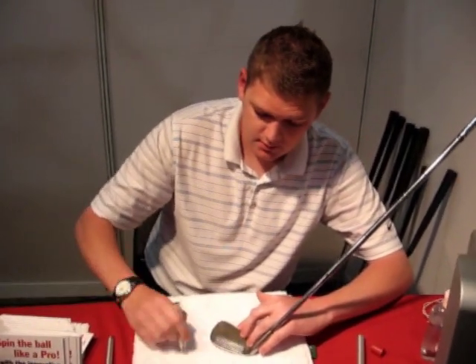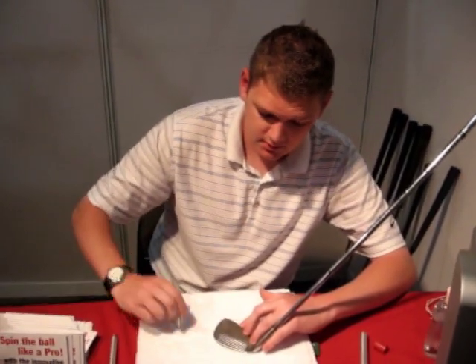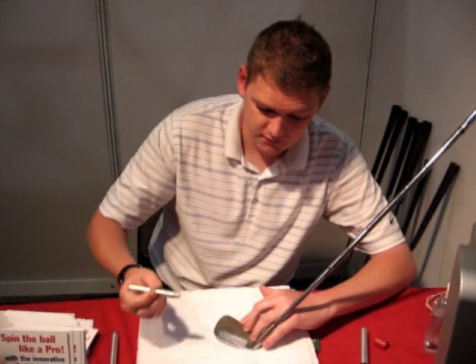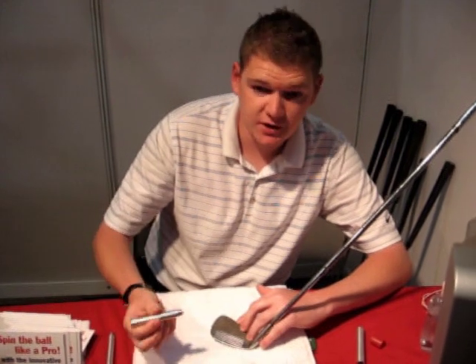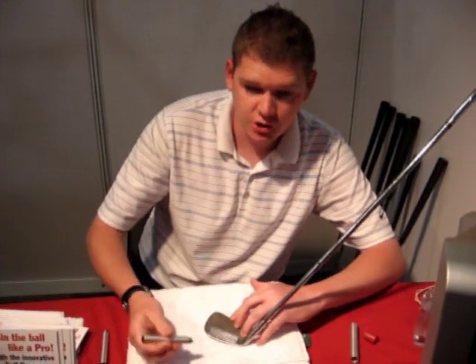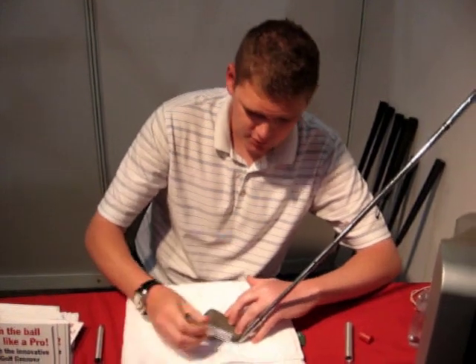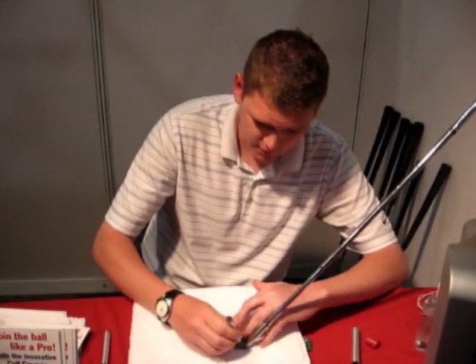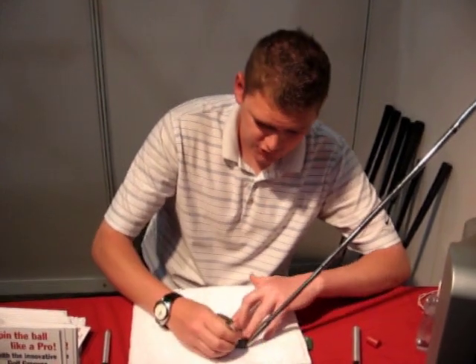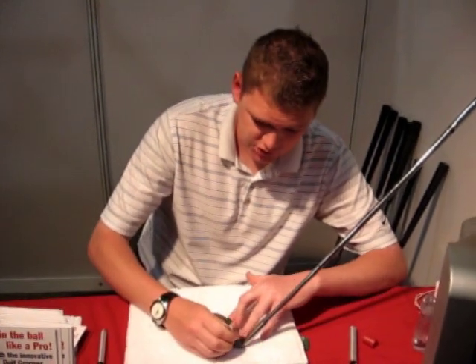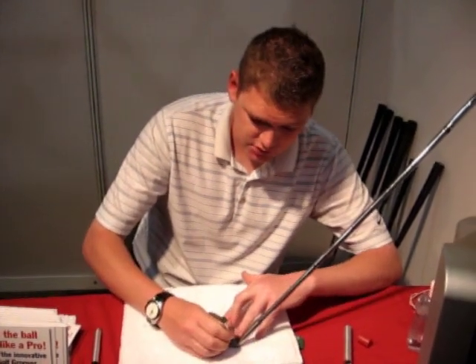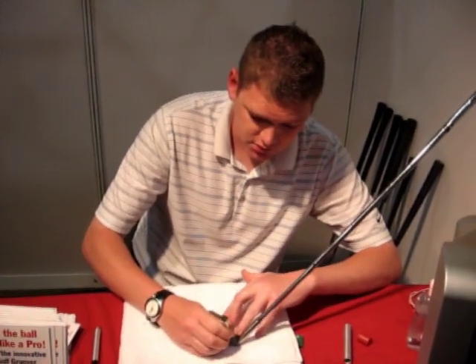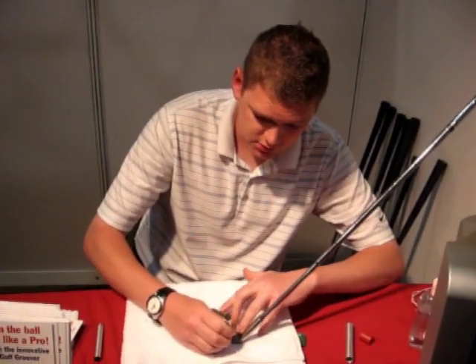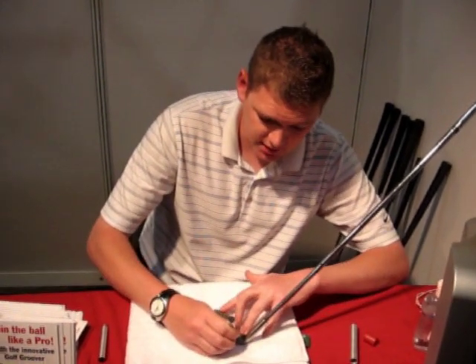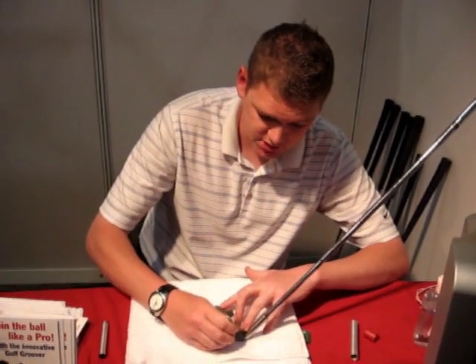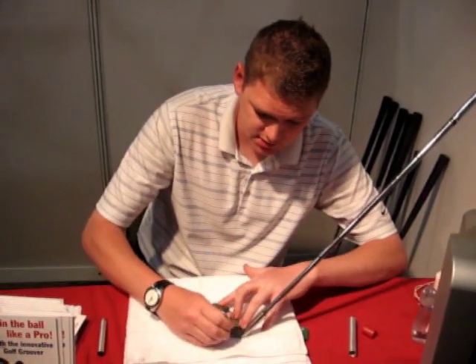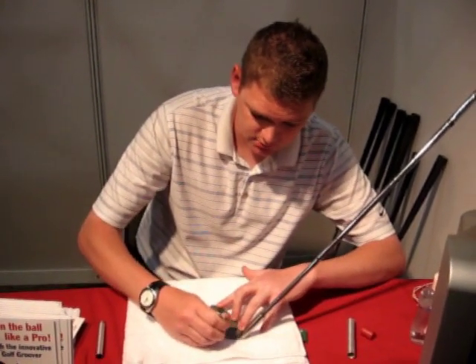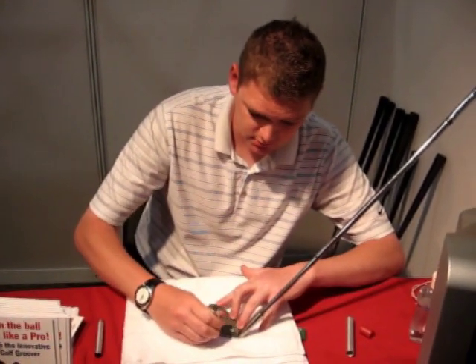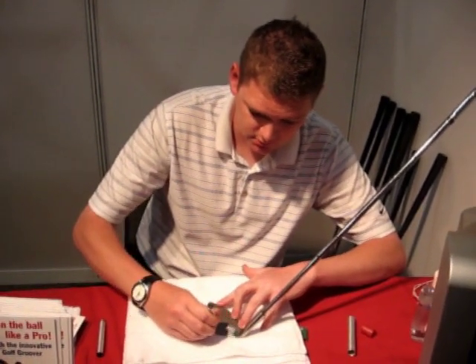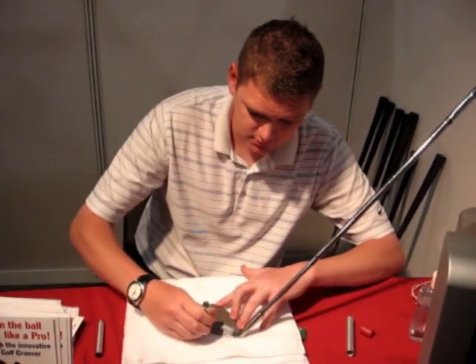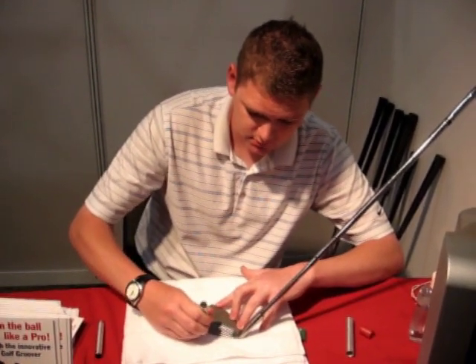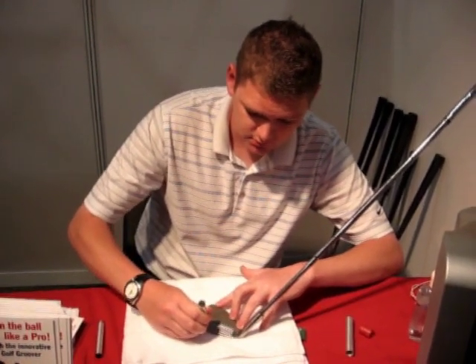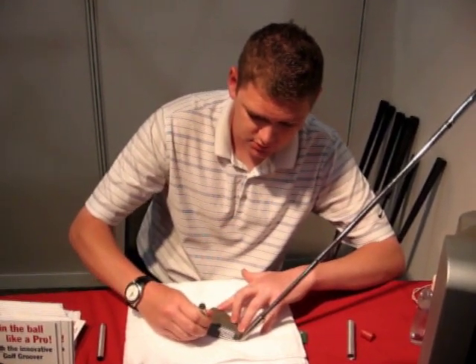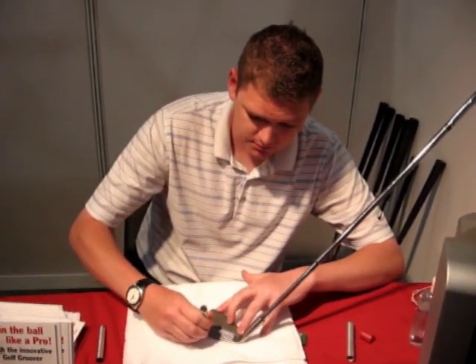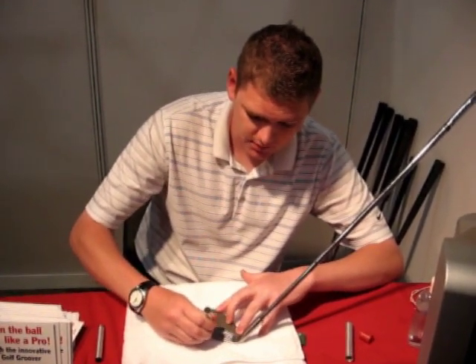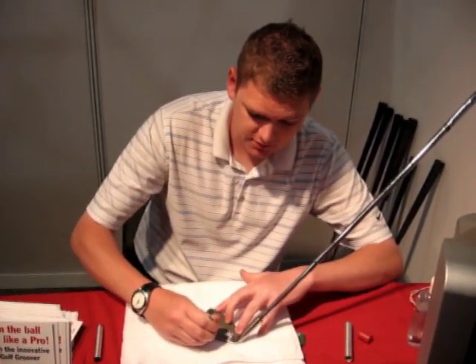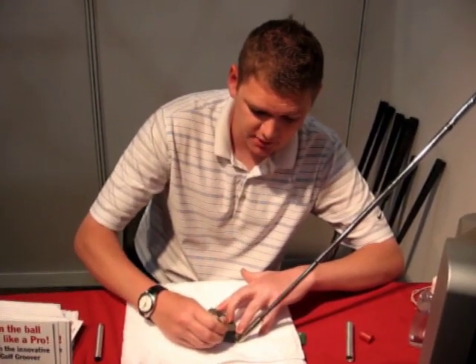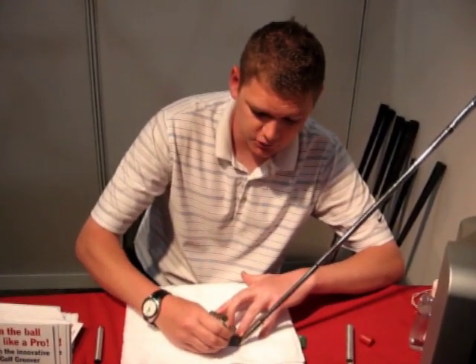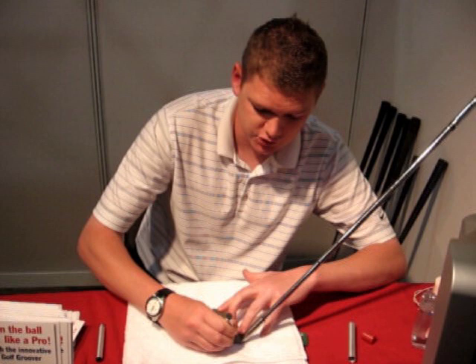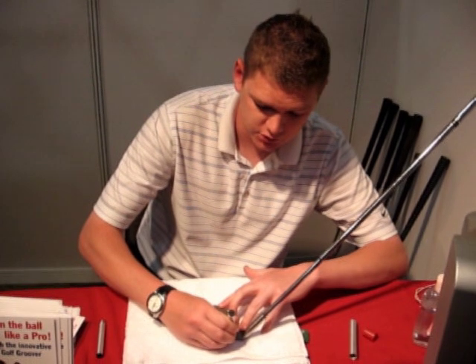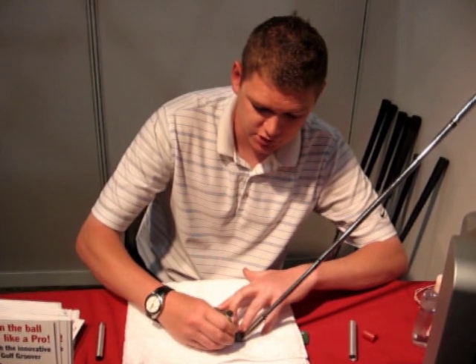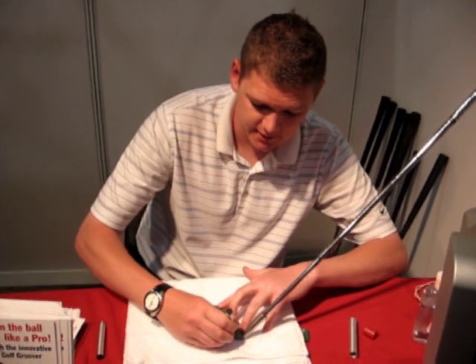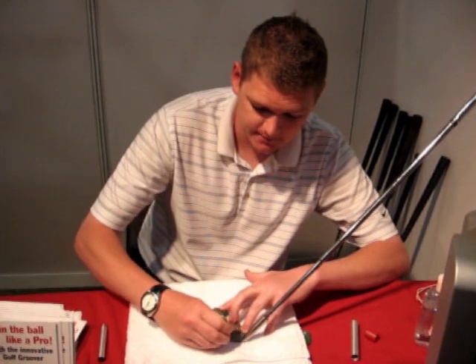Then finish the groove off, just through the edges, maybe three or four strokes, just like that.